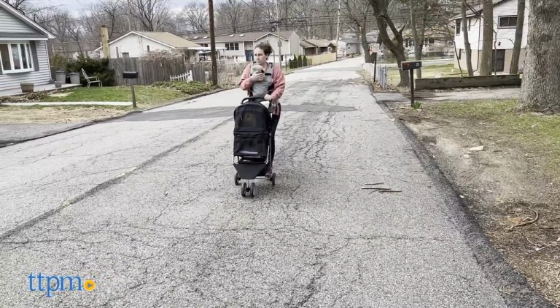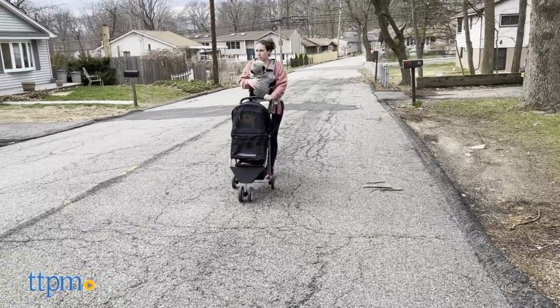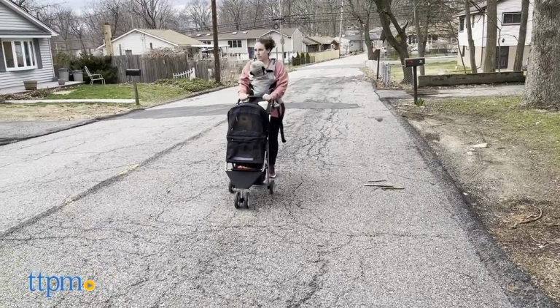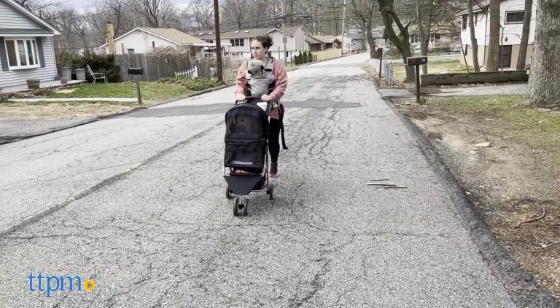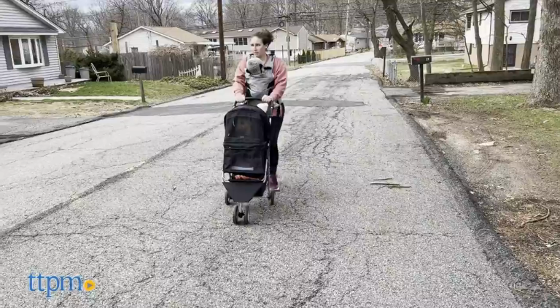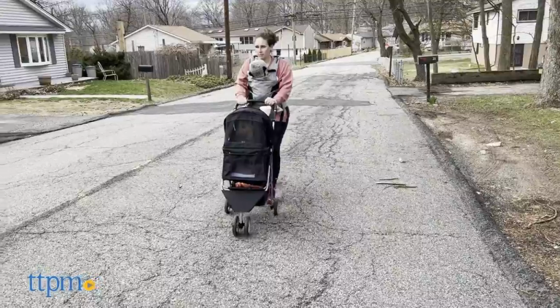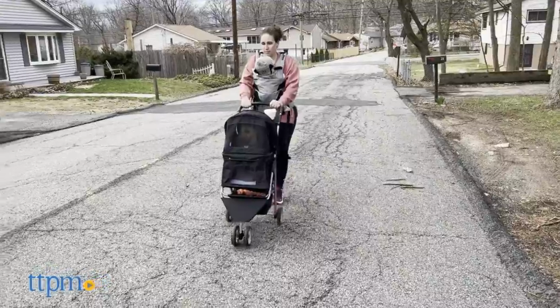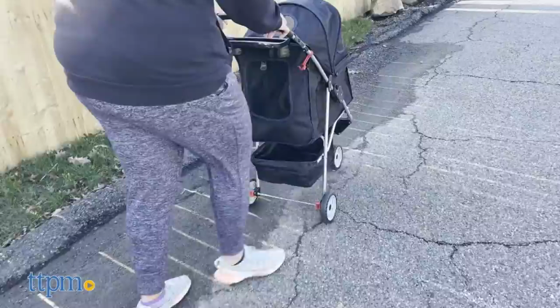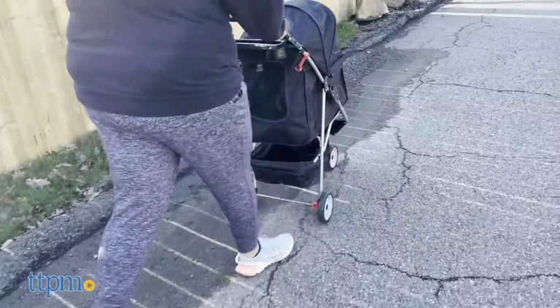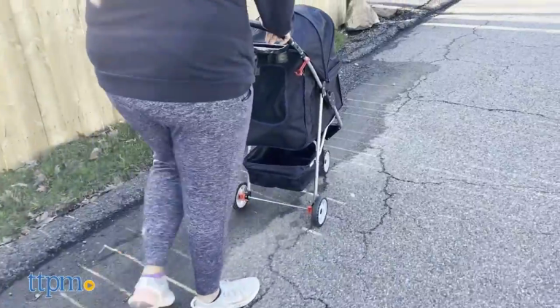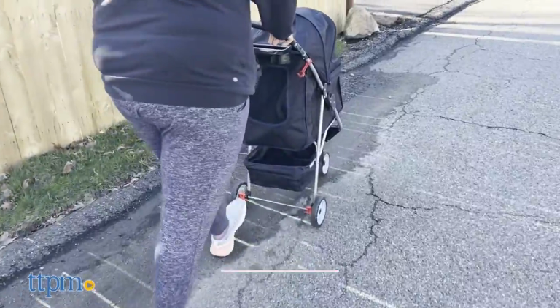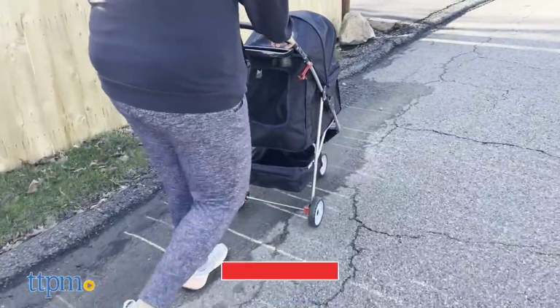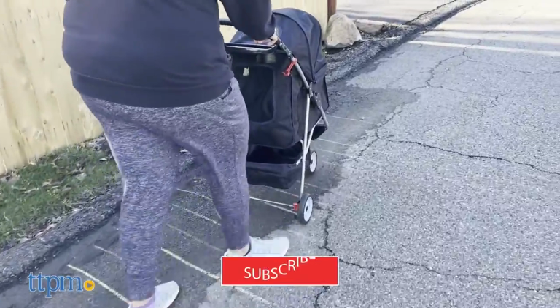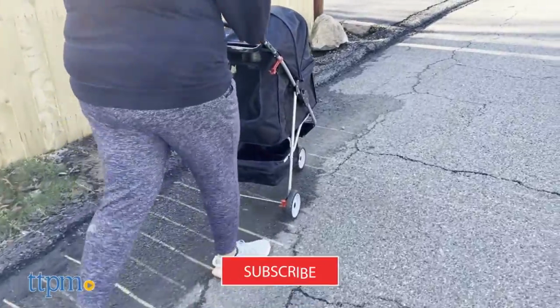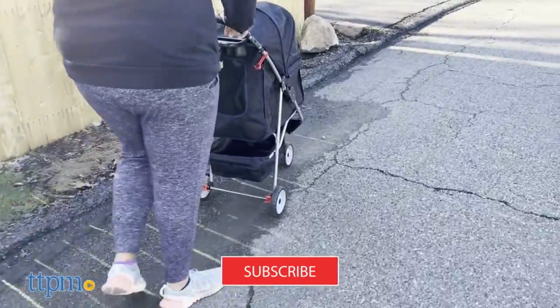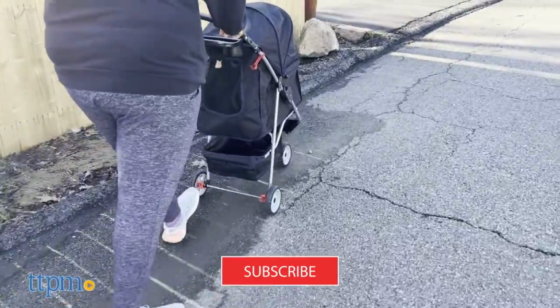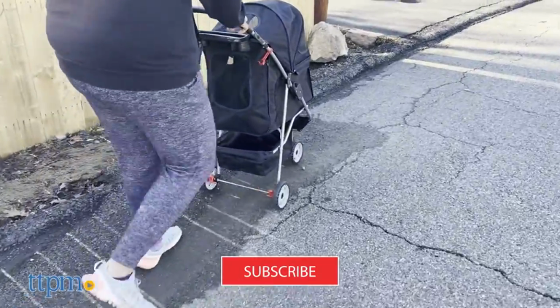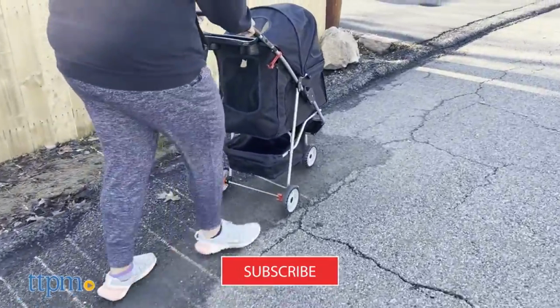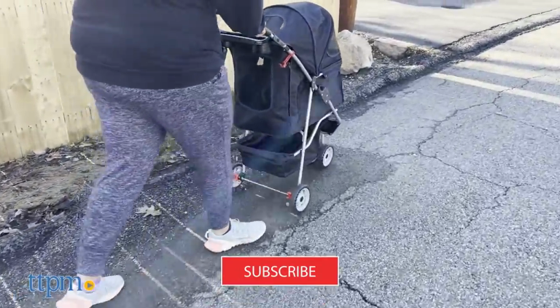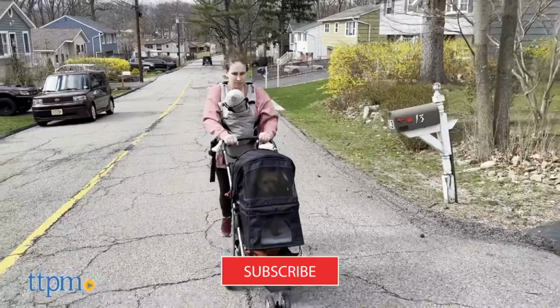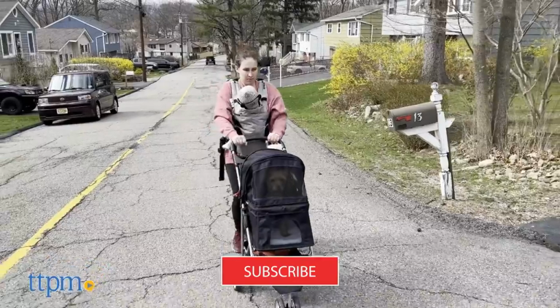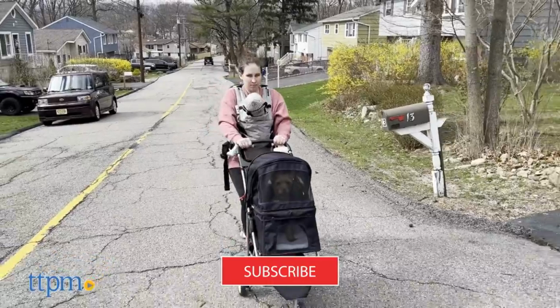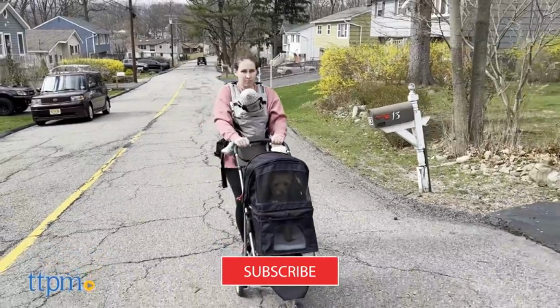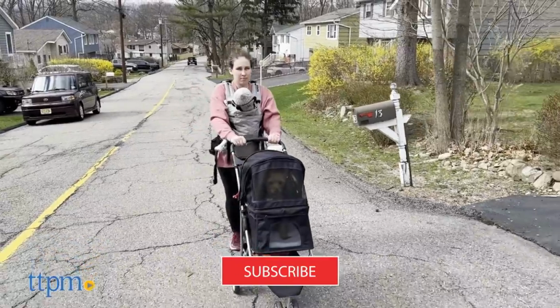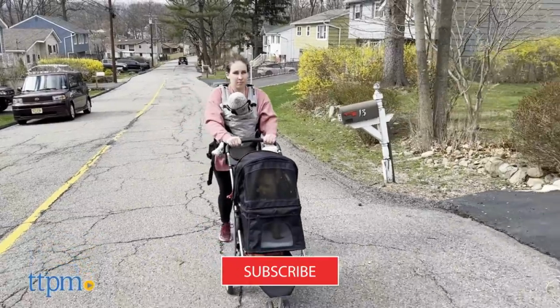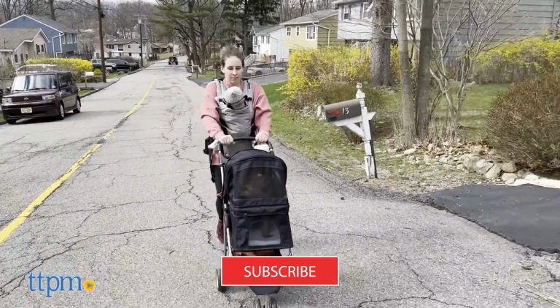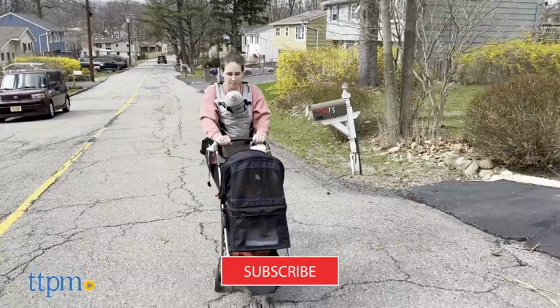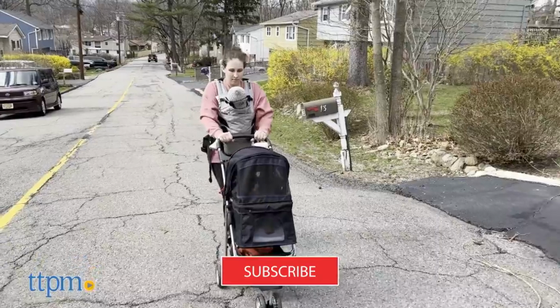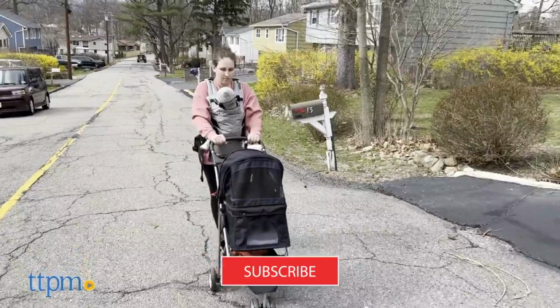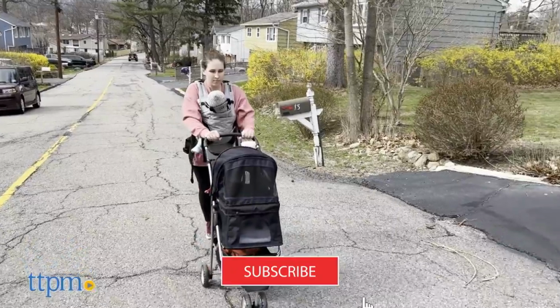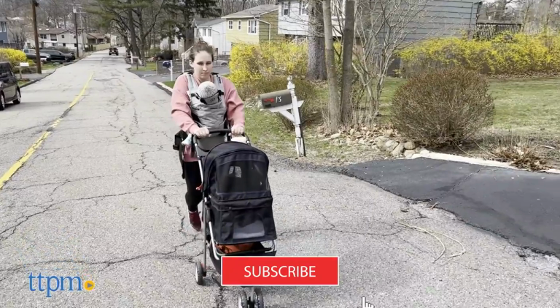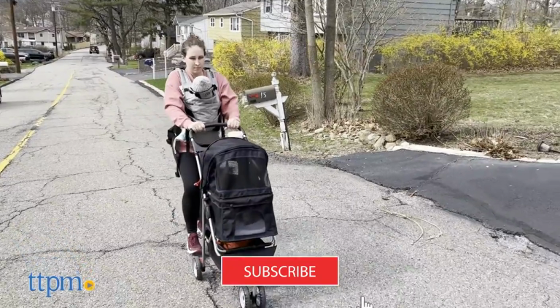Before we start off, go ahead and subscribe to TTPM Pets and click the notification bell to be informed whenever we post a new review.